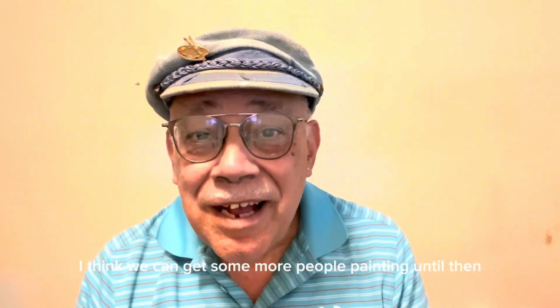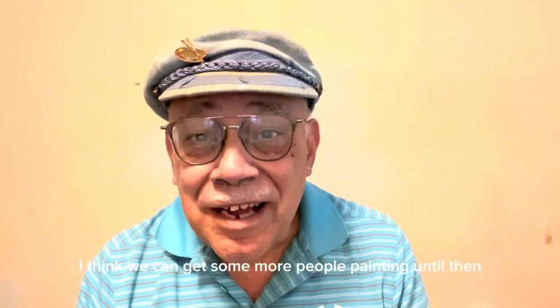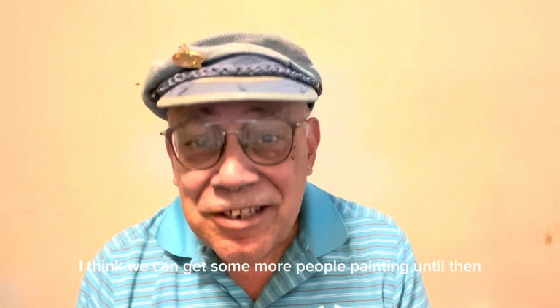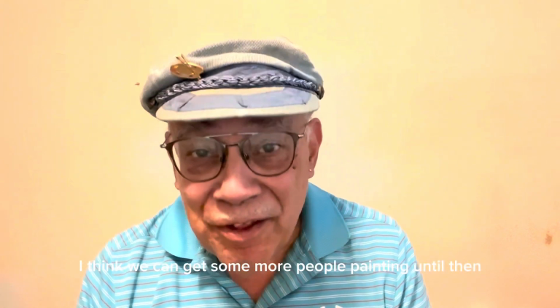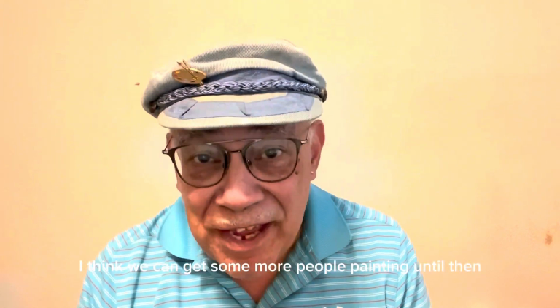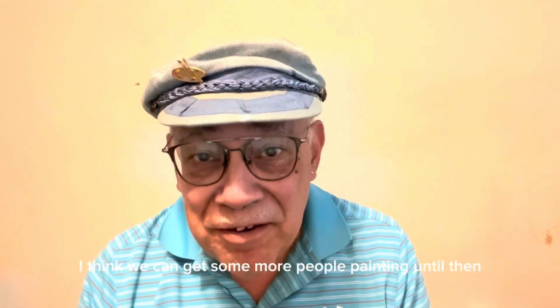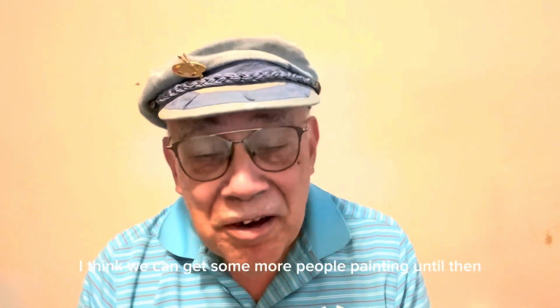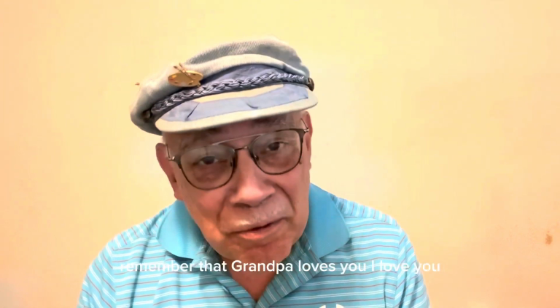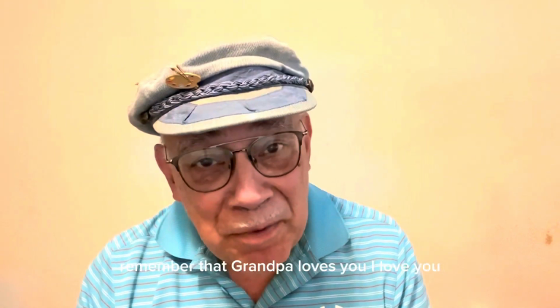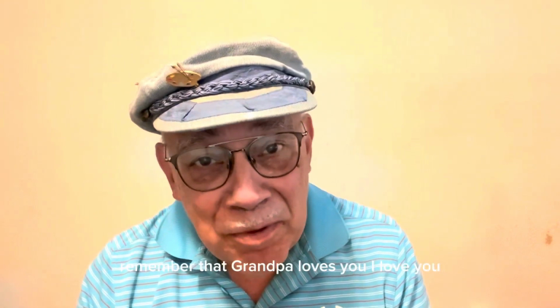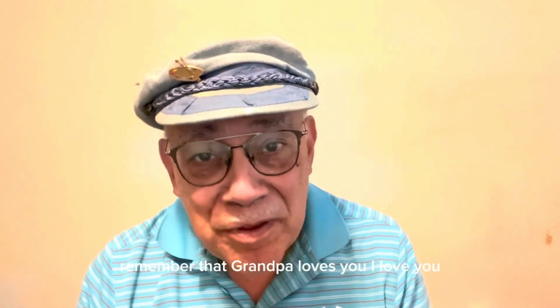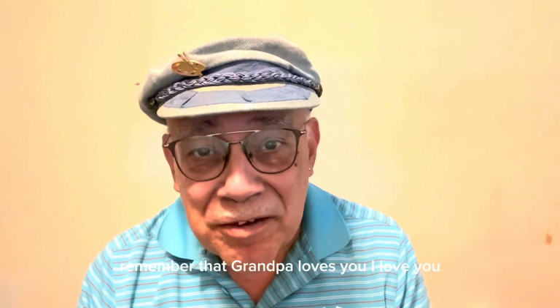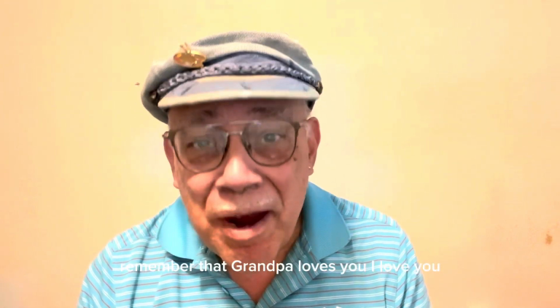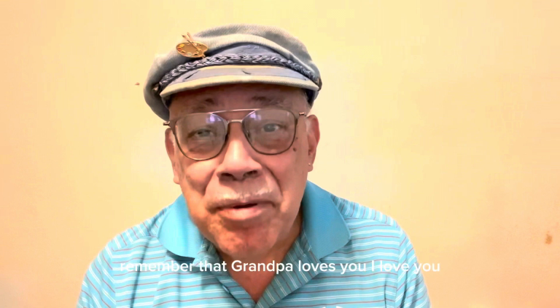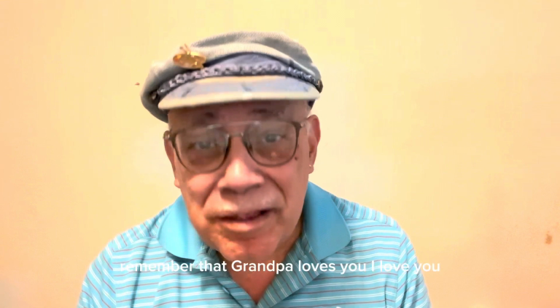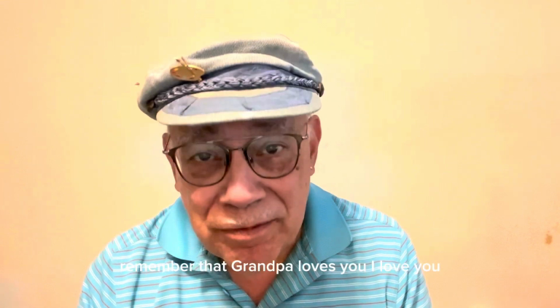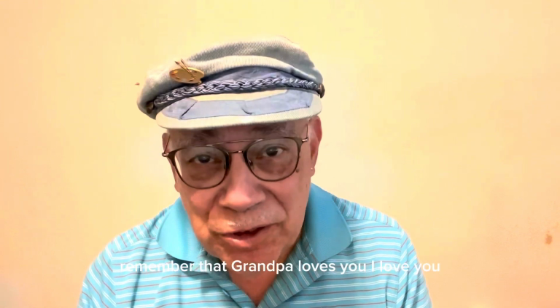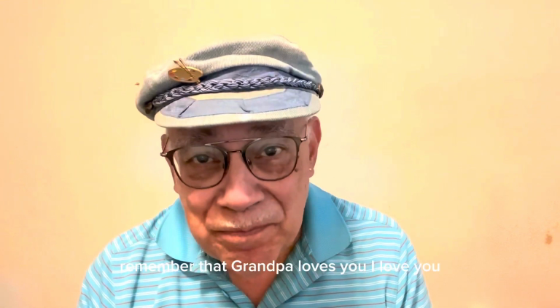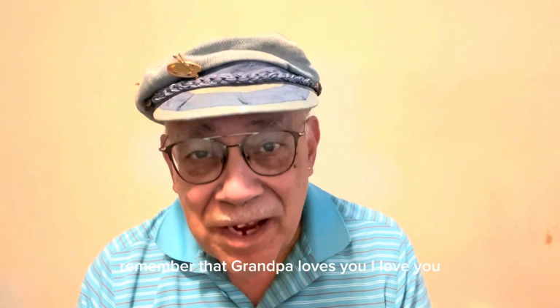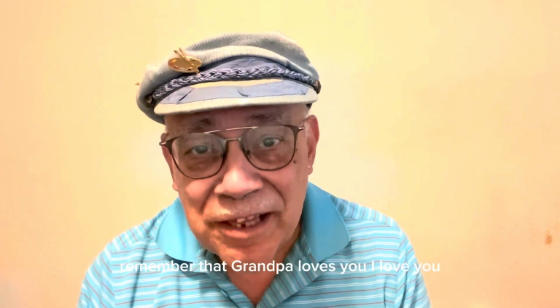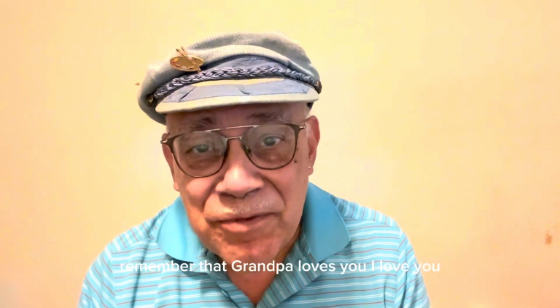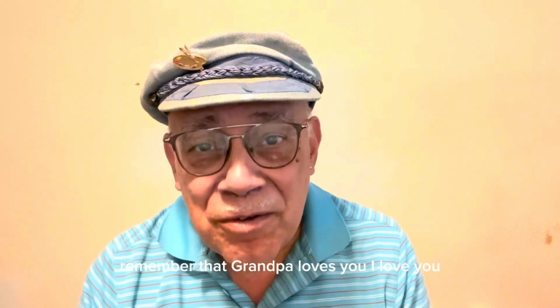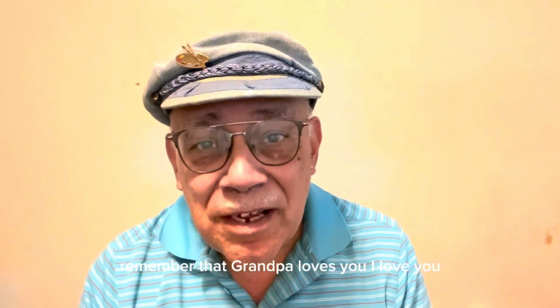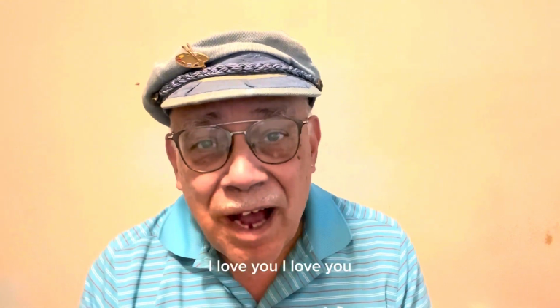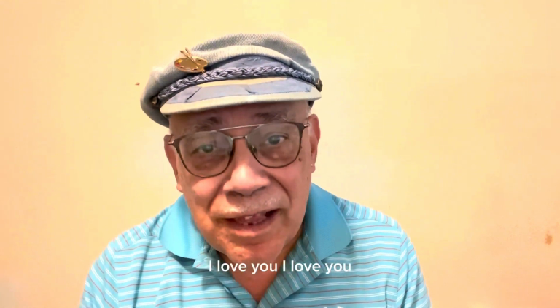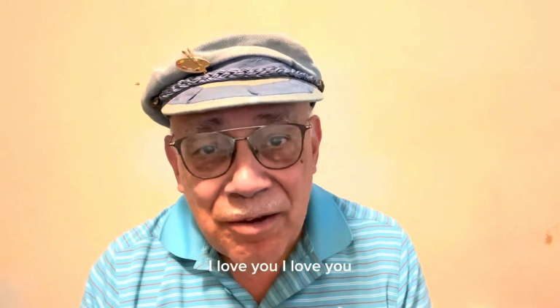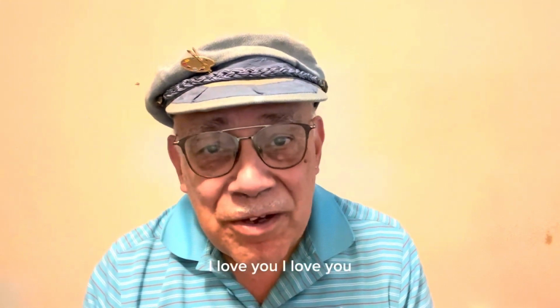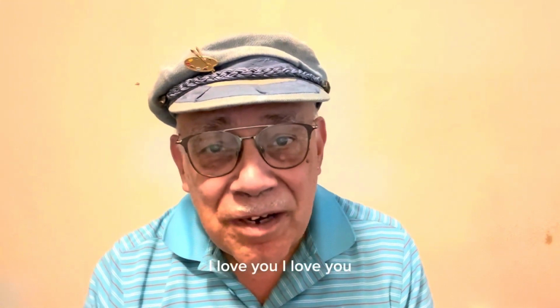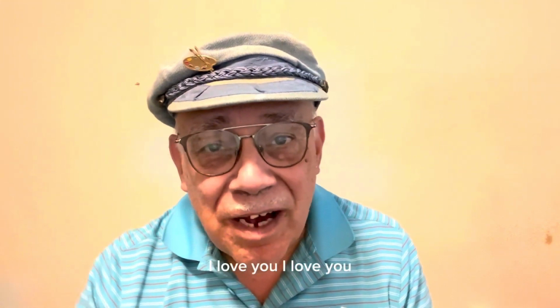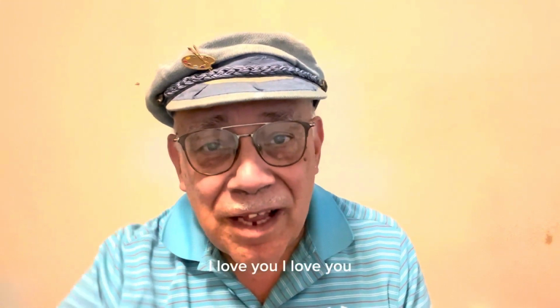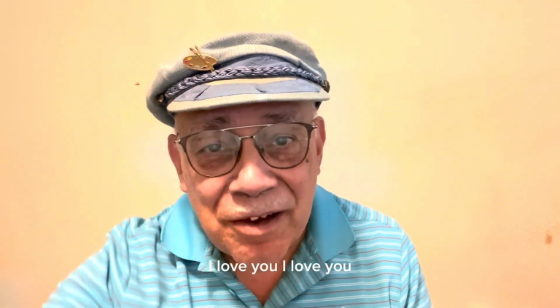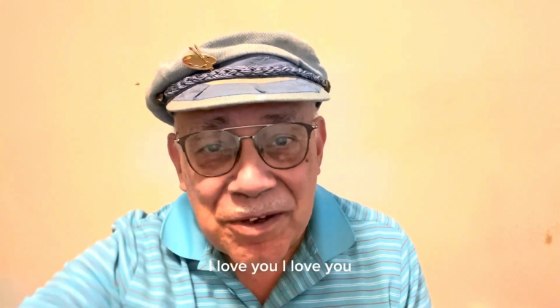Until then, remember that Grandpa loves you. I love you.